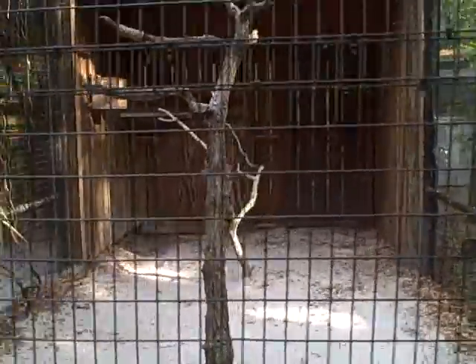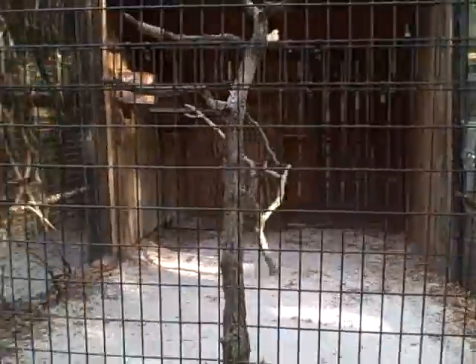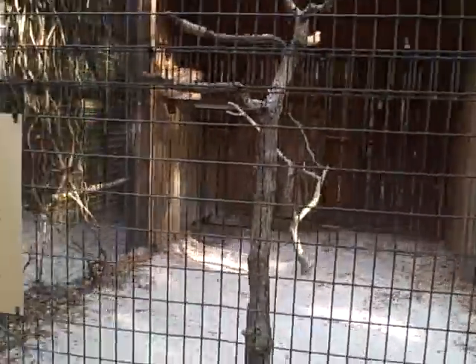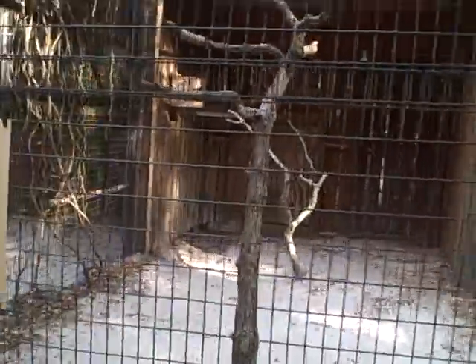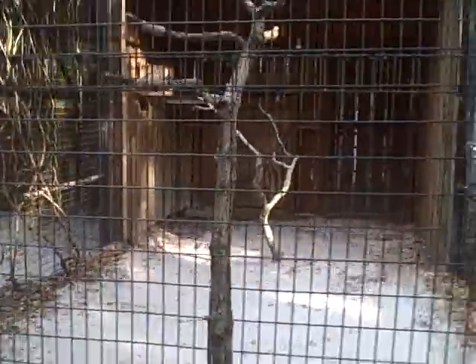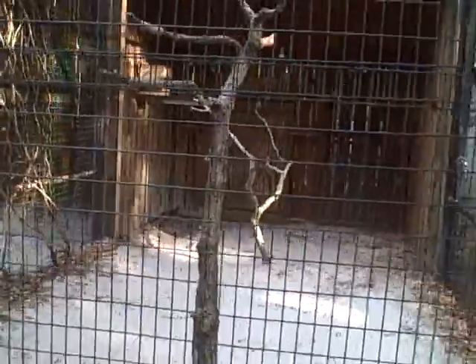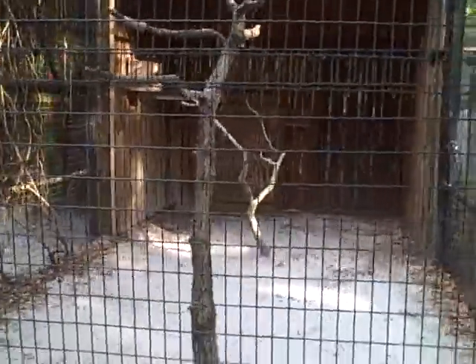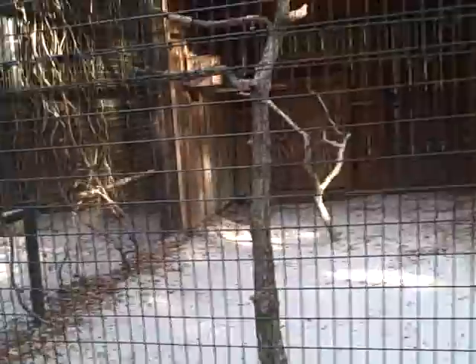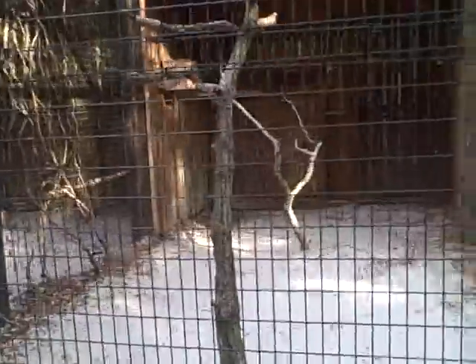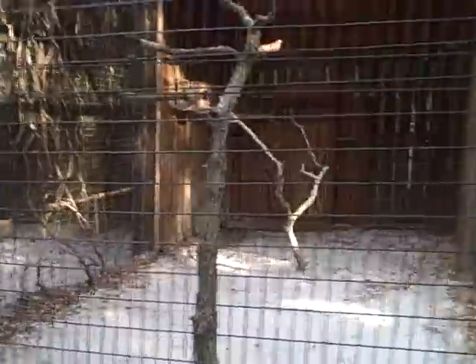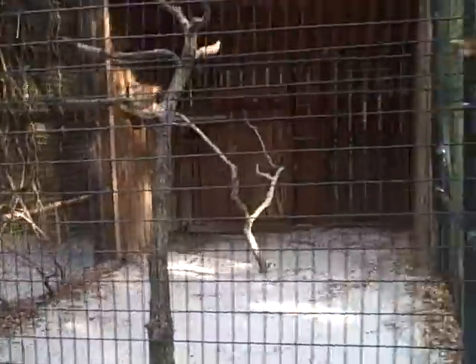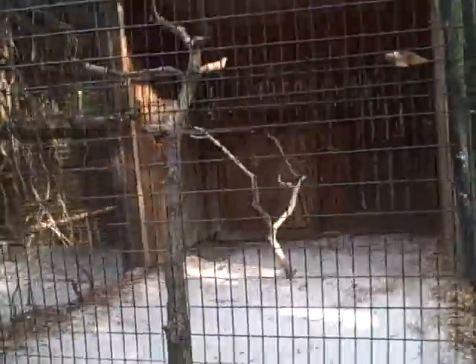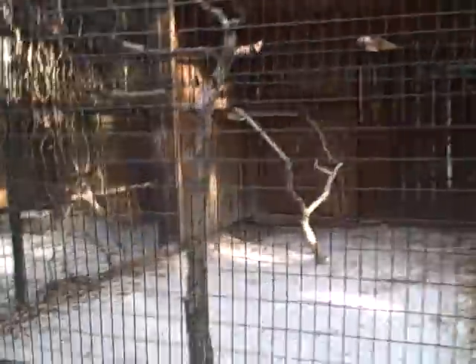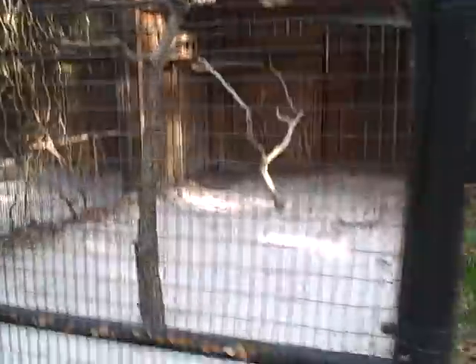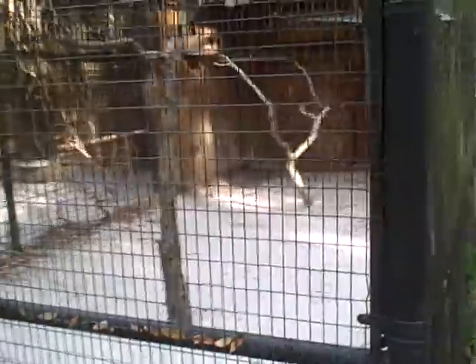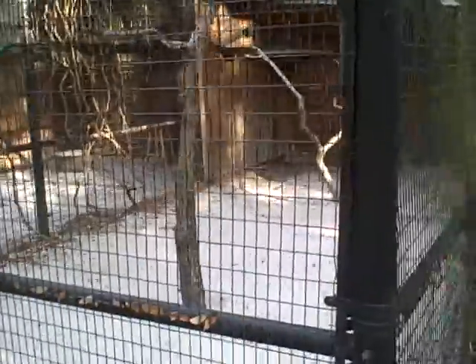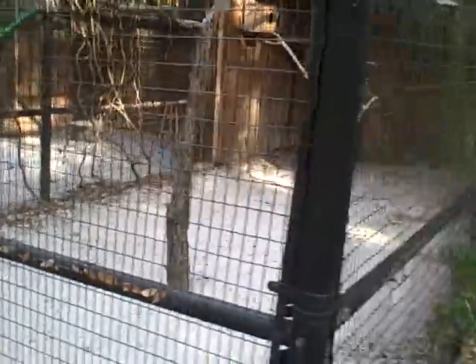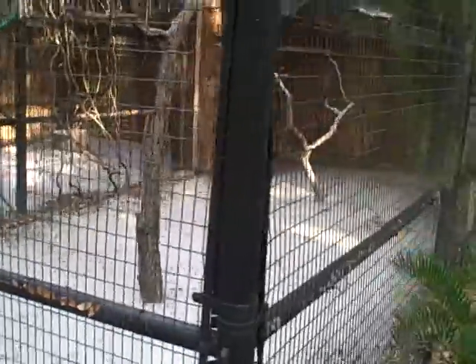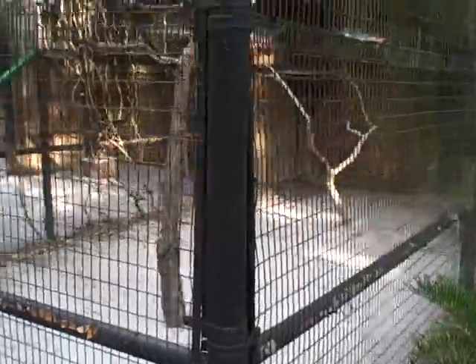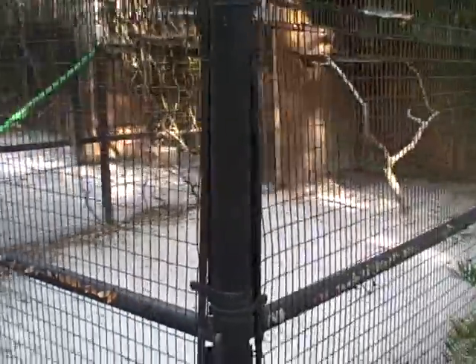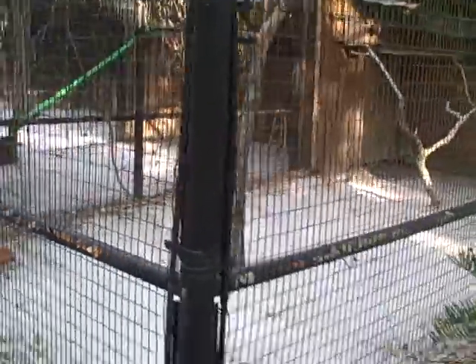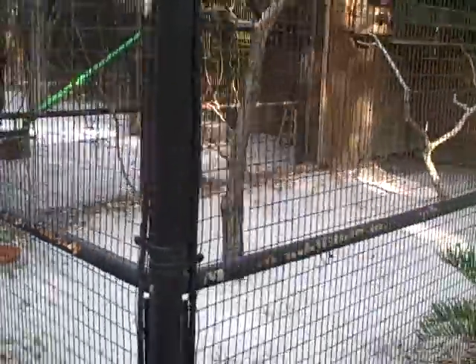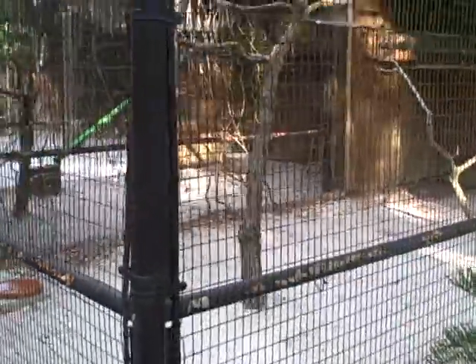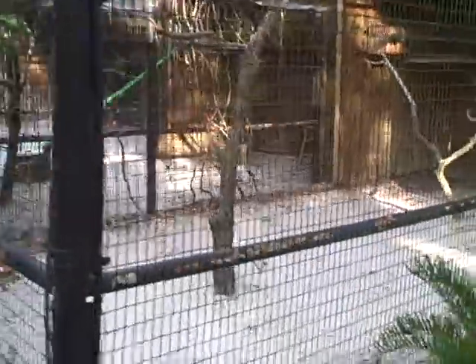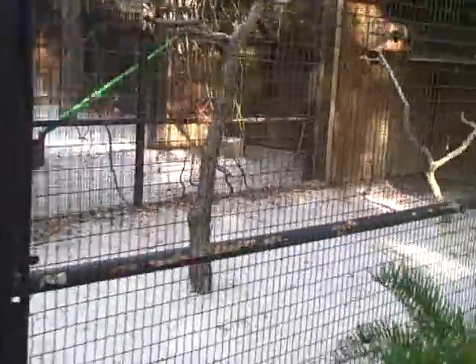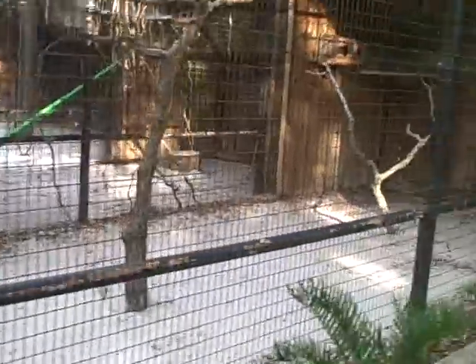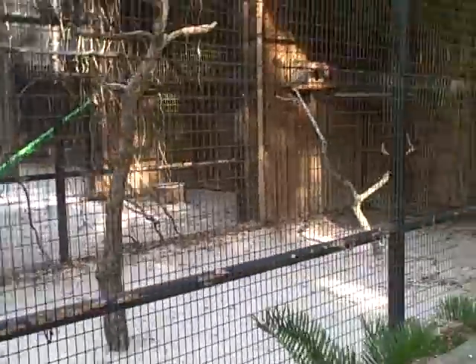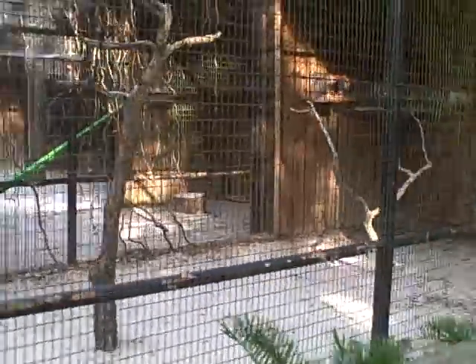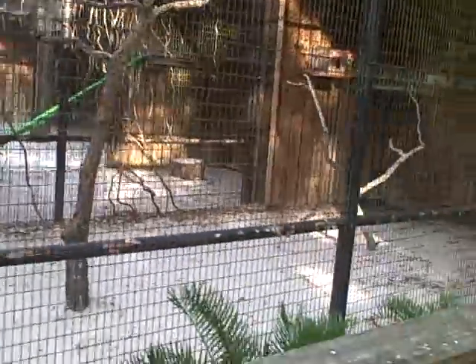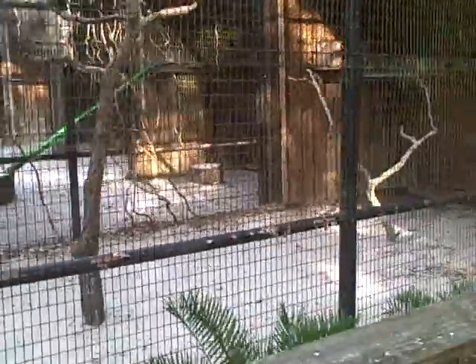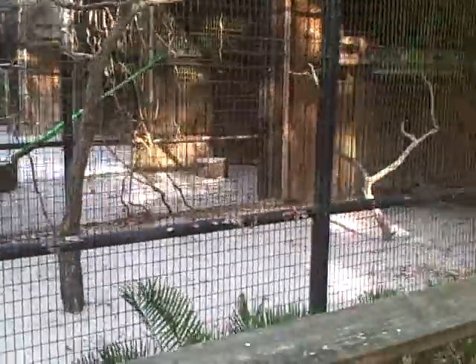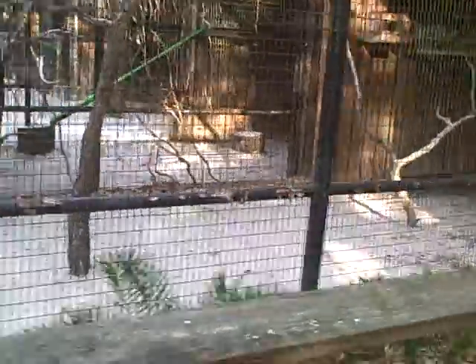The eastern screech owl is out — apparently on vacation or something.